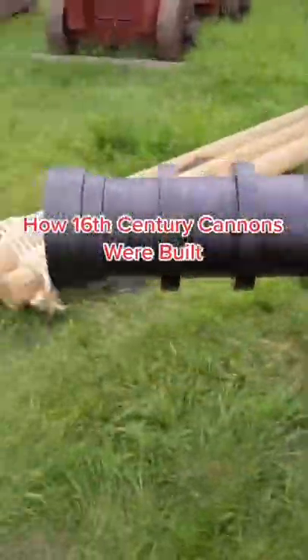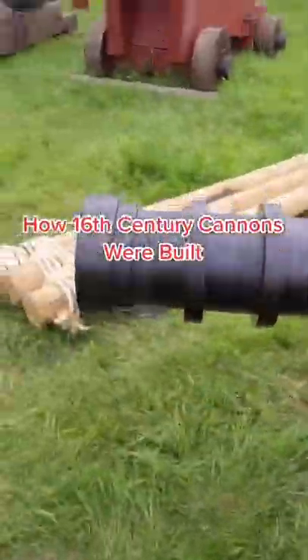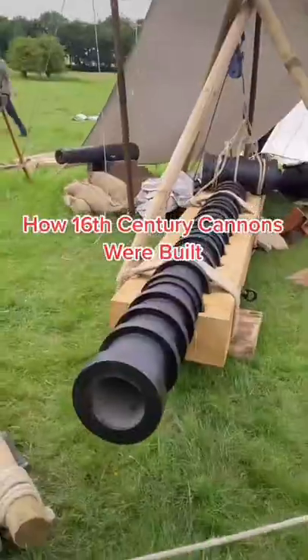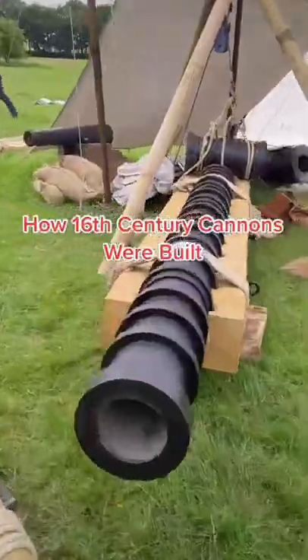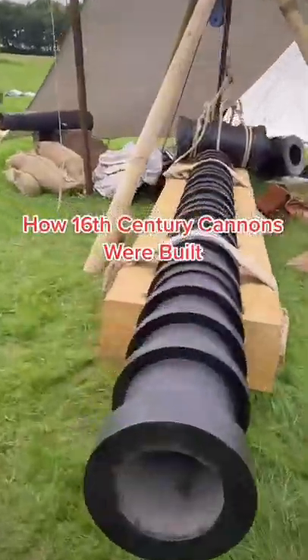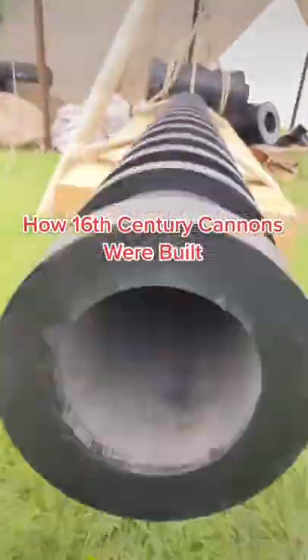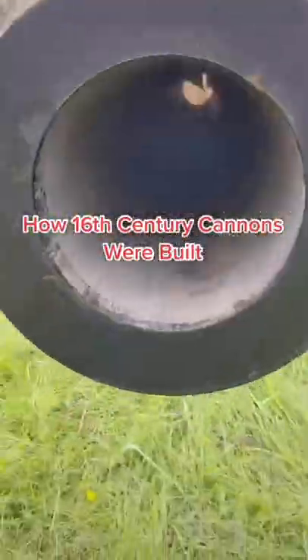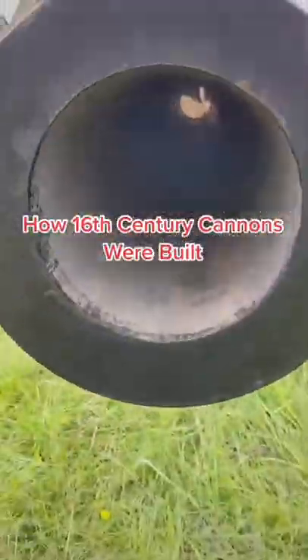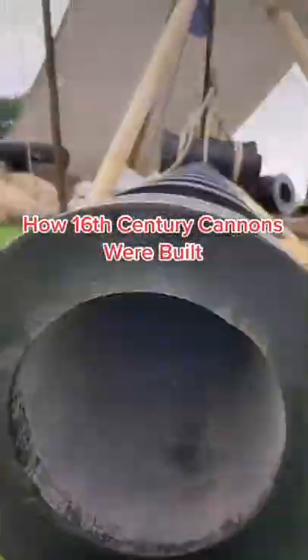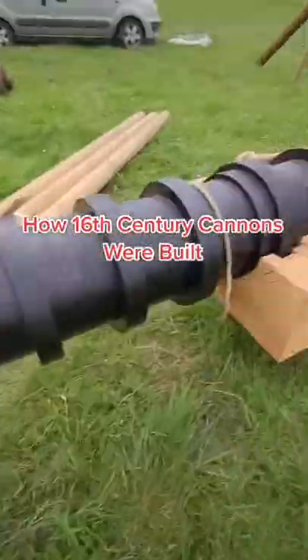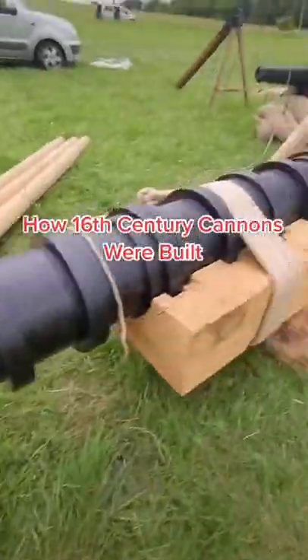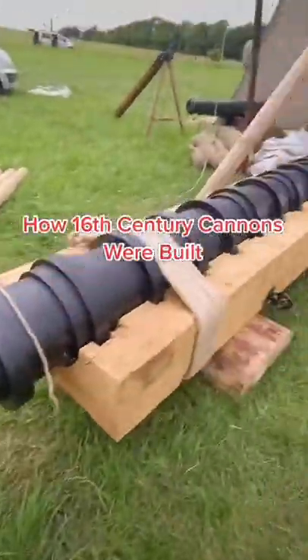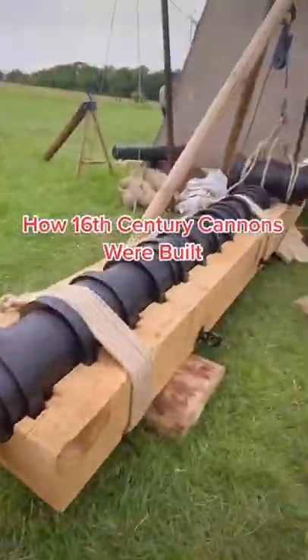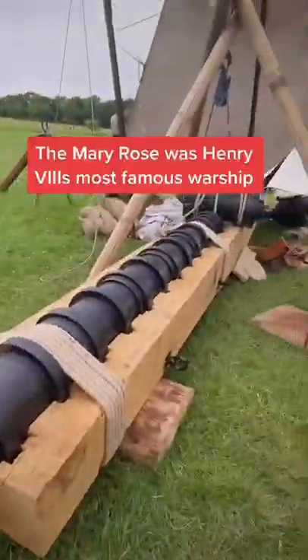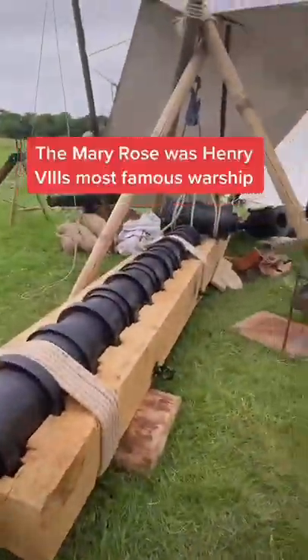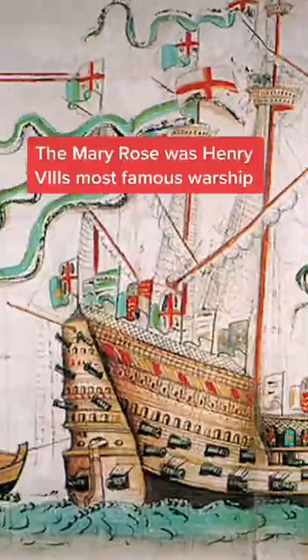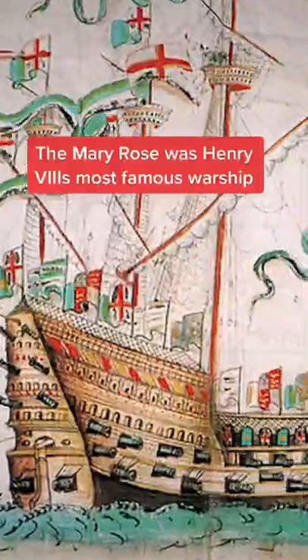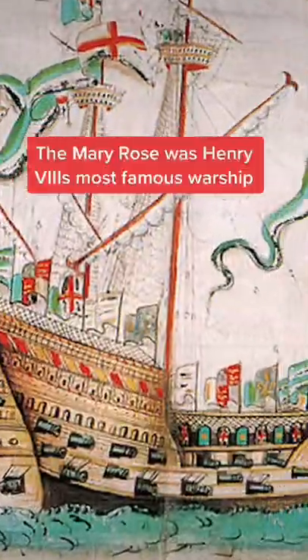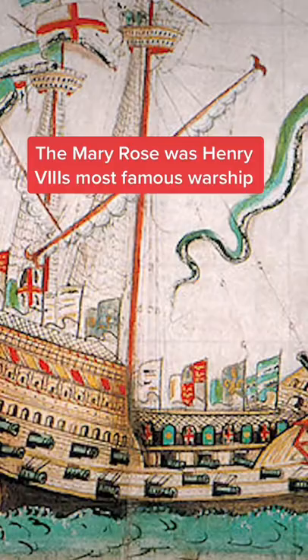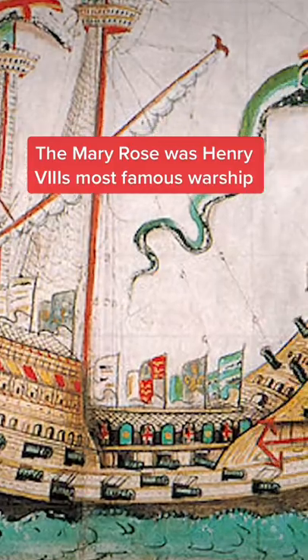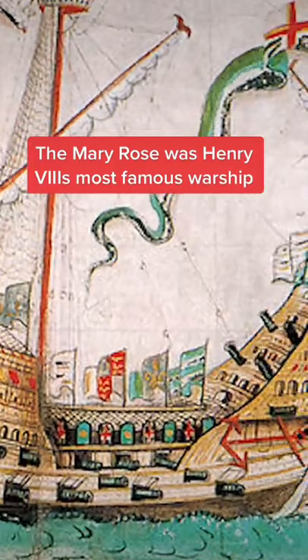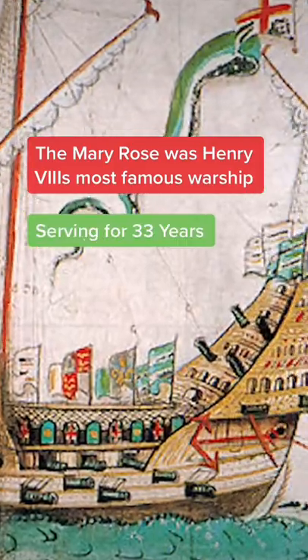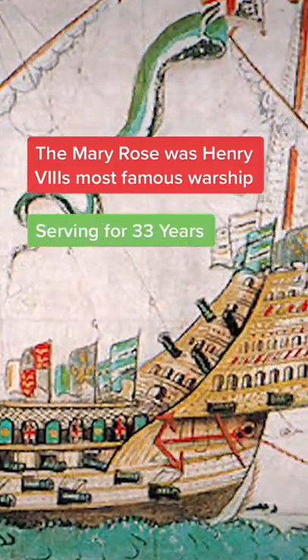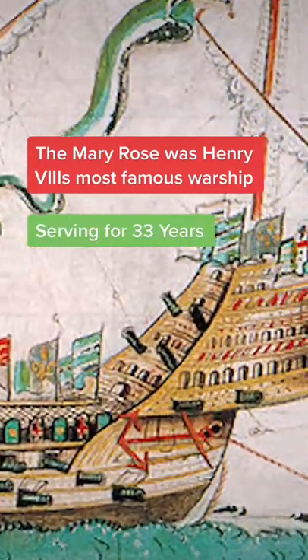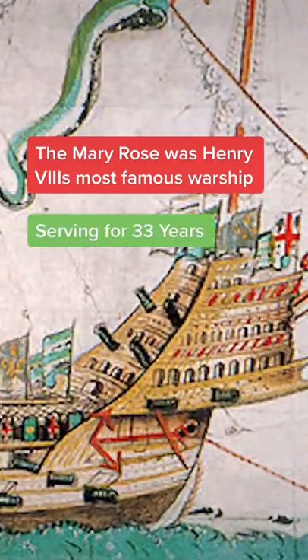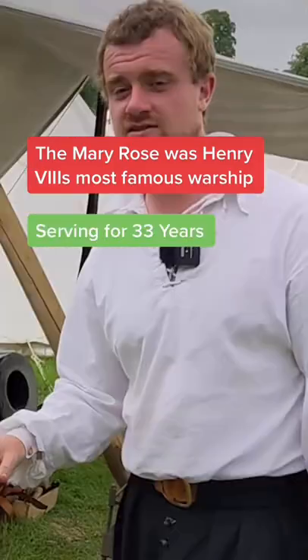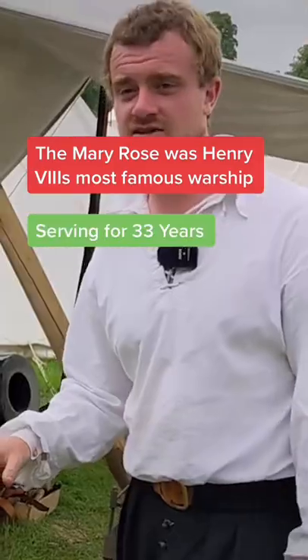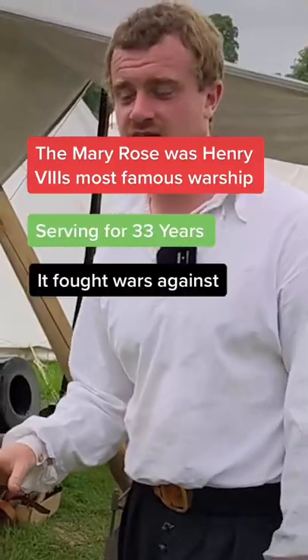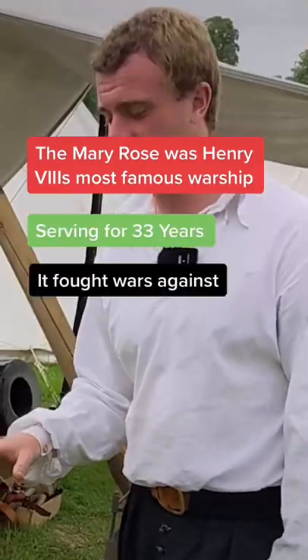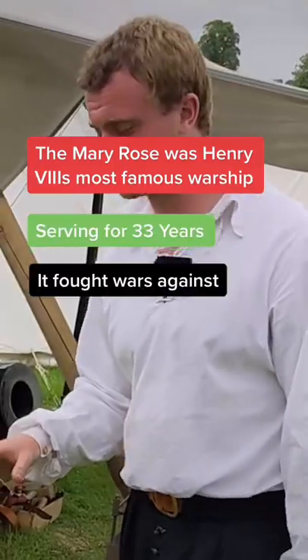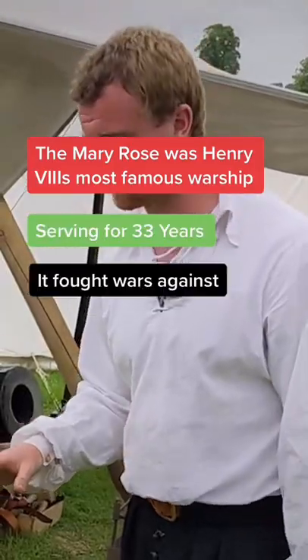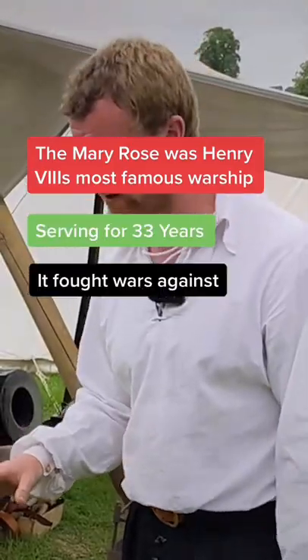This is my replica of one of the Mary Rose port pieces. This is one of the earliest styles of cannon you'll find.